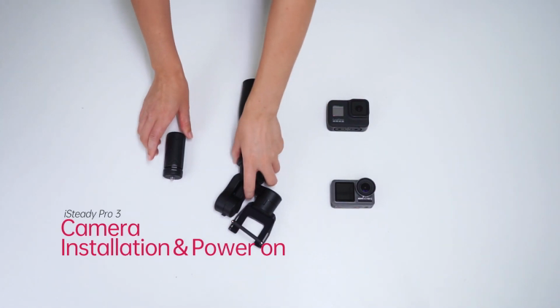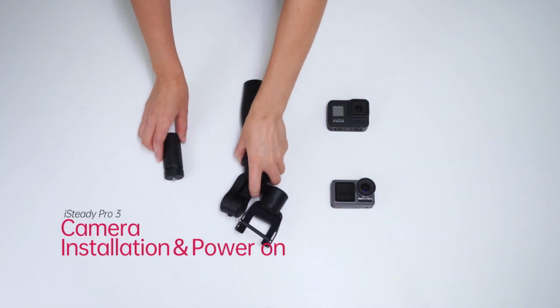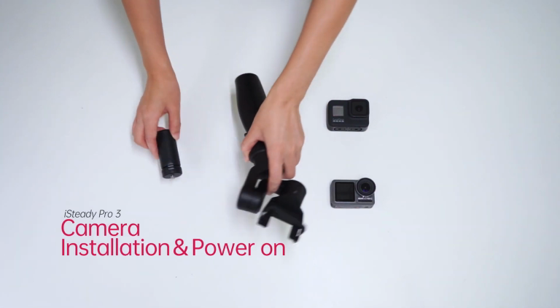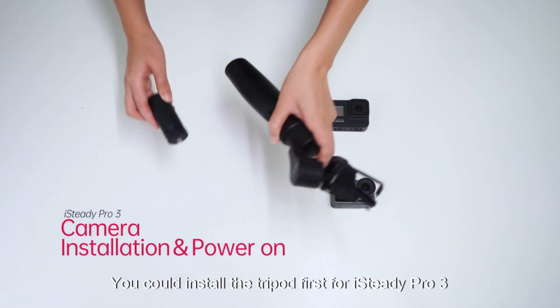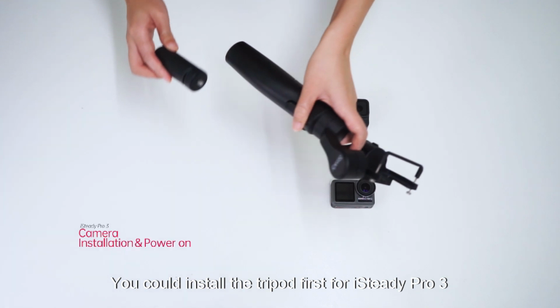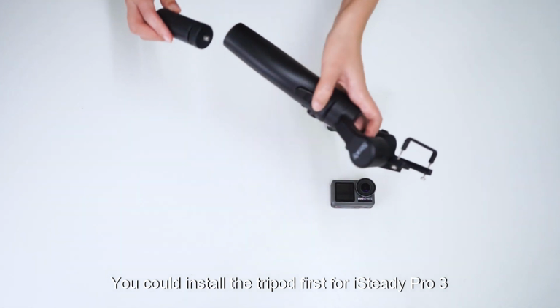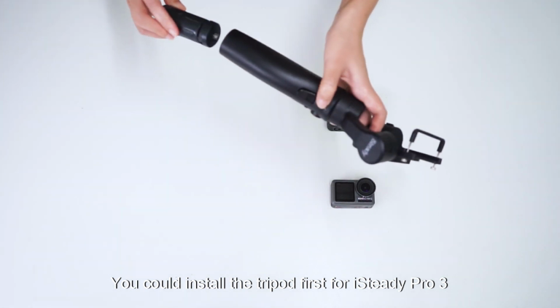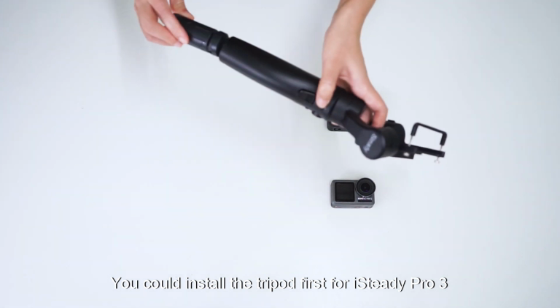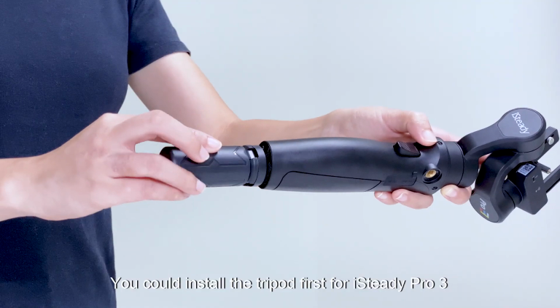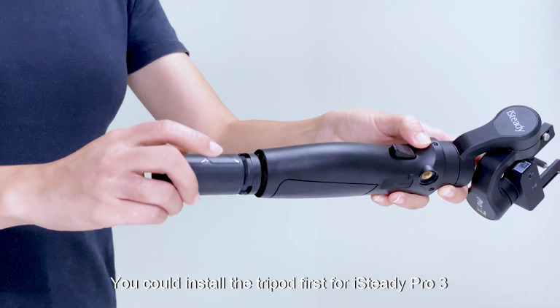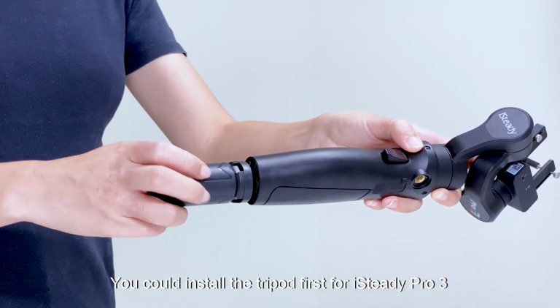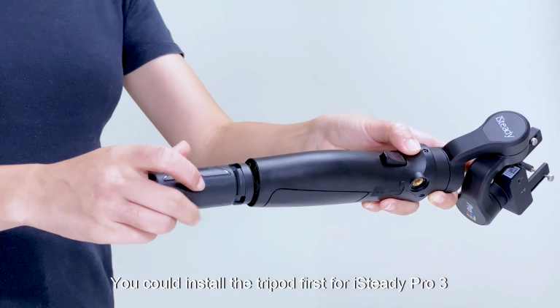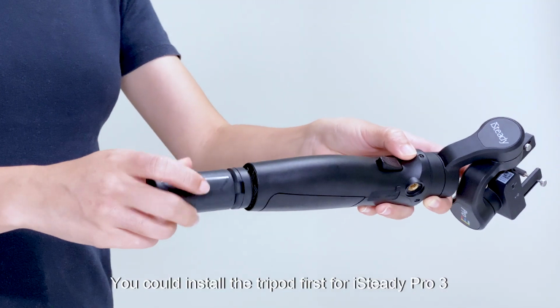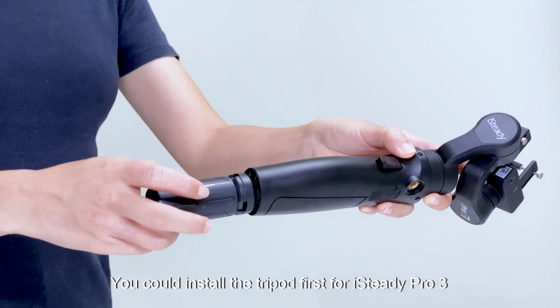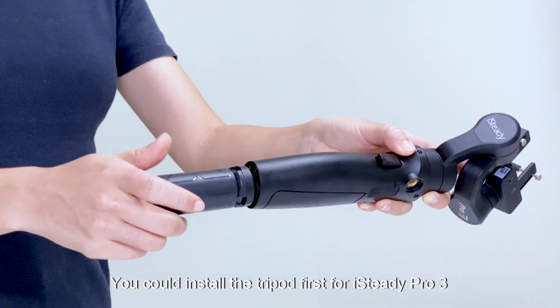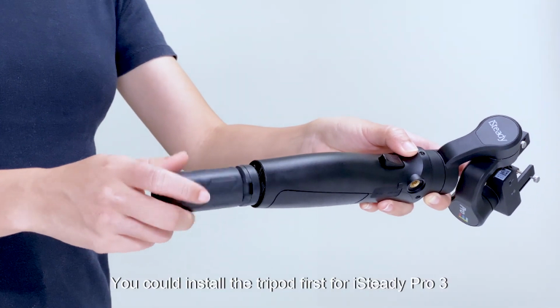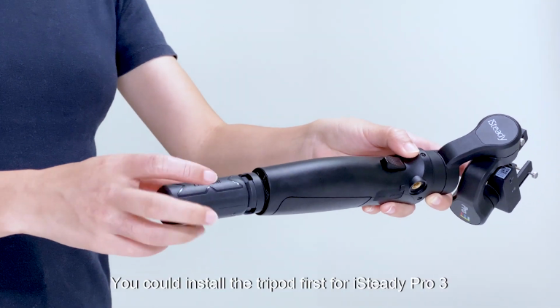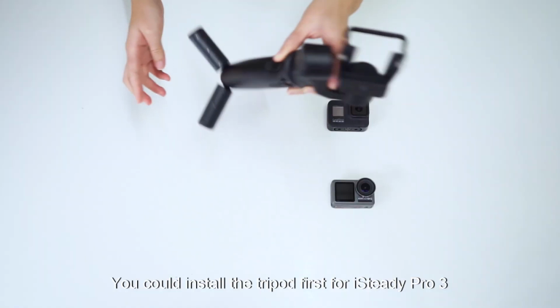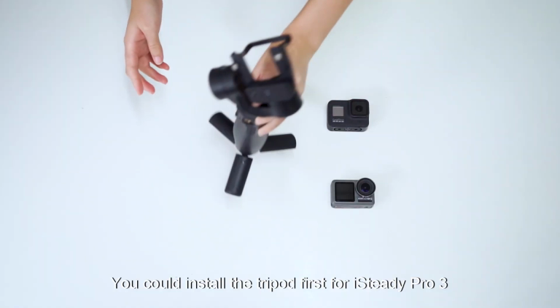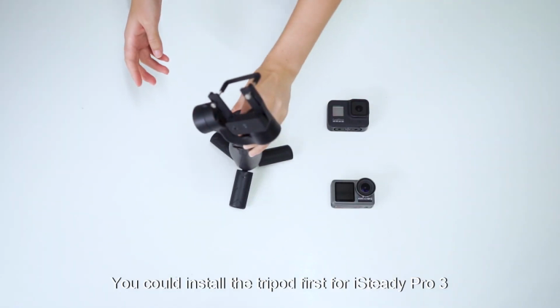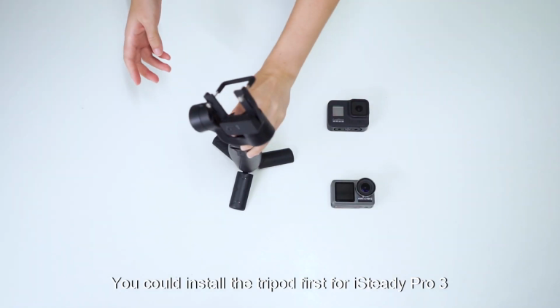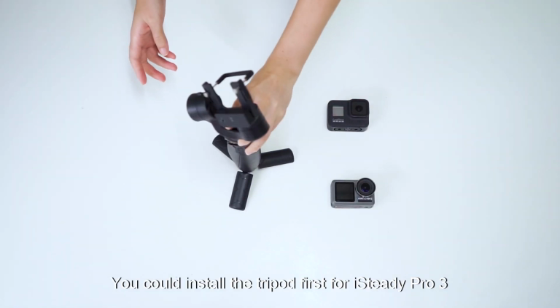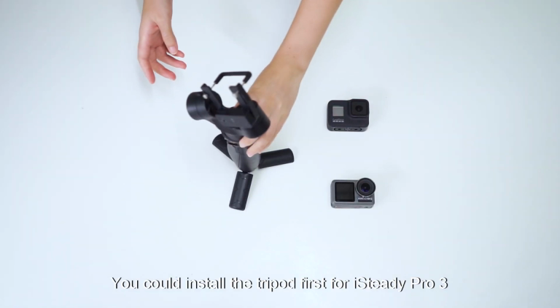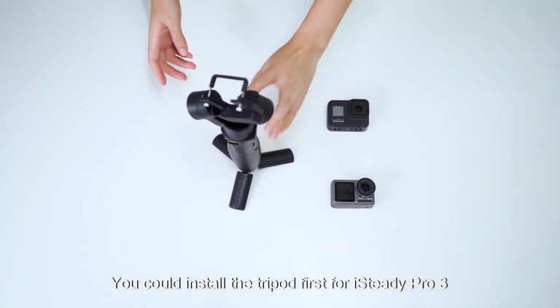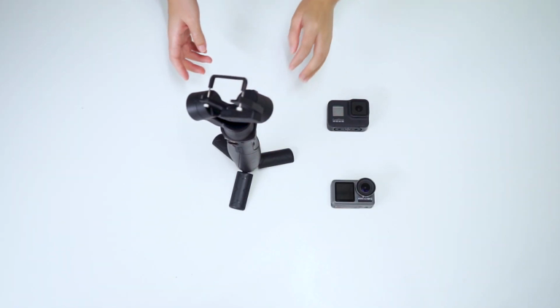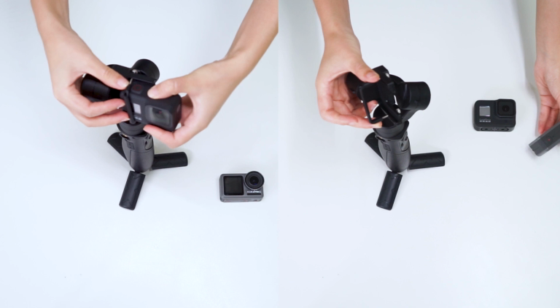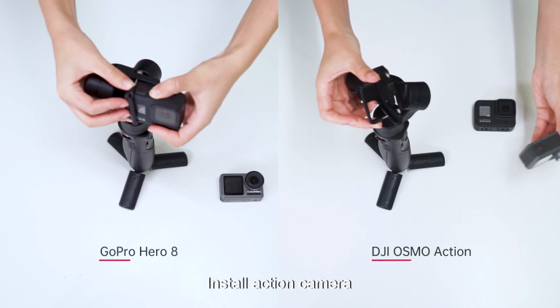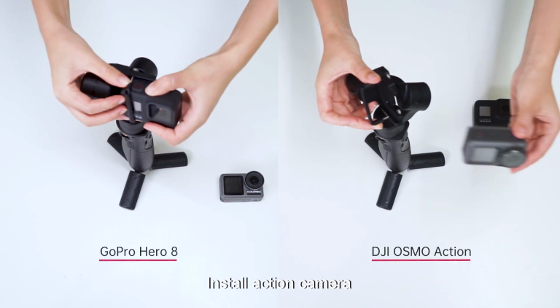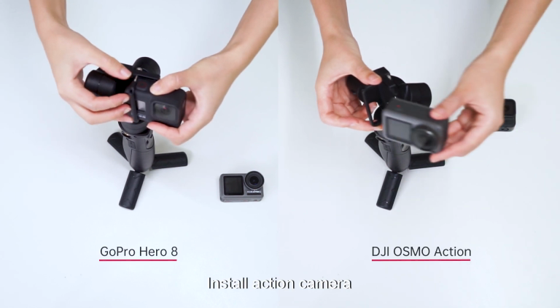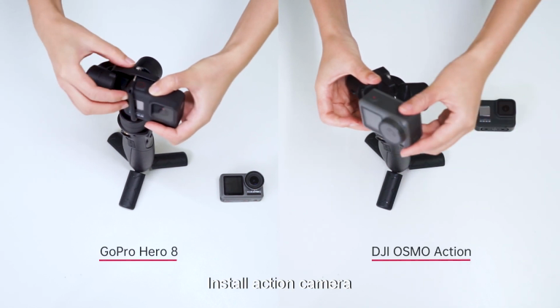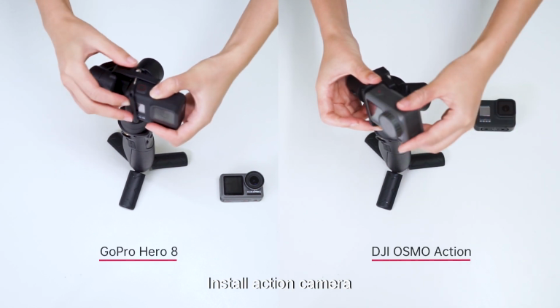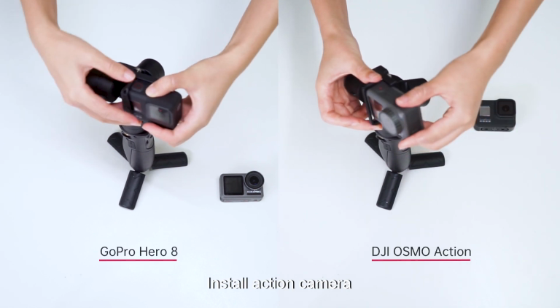You can install the tripod first for the iSteady Pro 3, then install your action camera onto the gimbal.